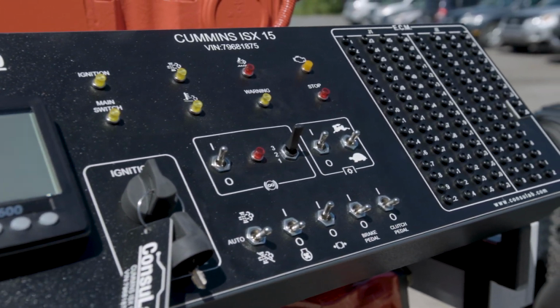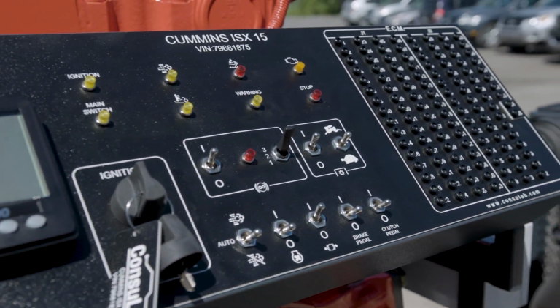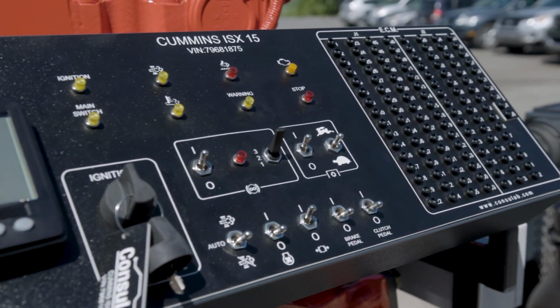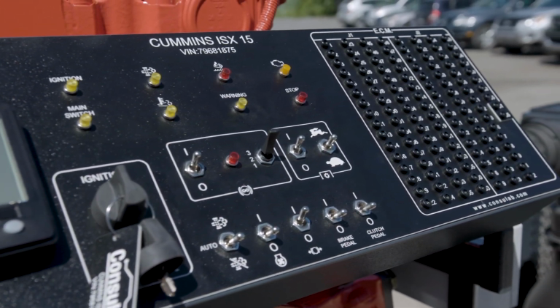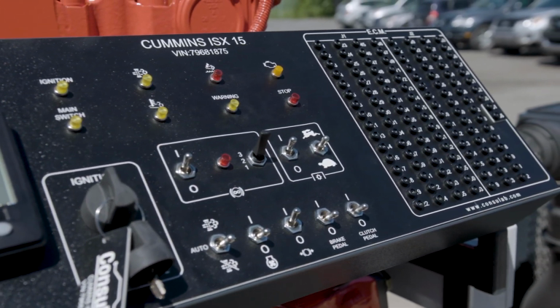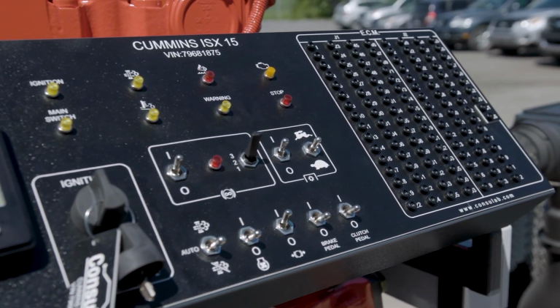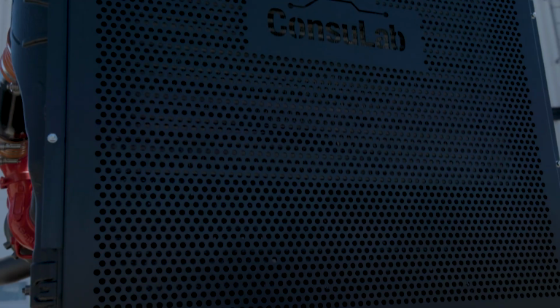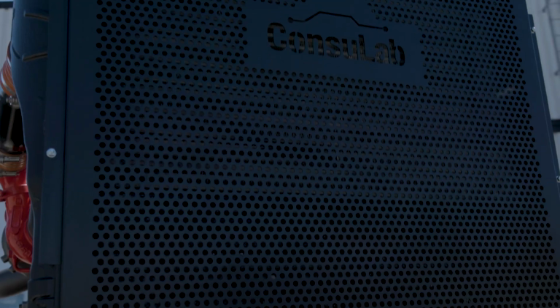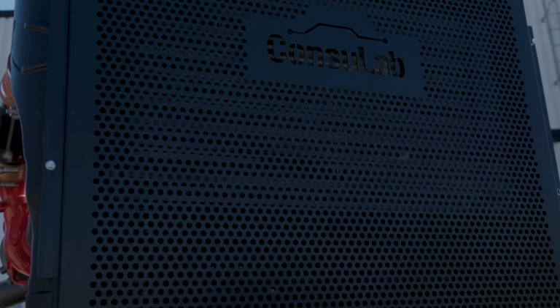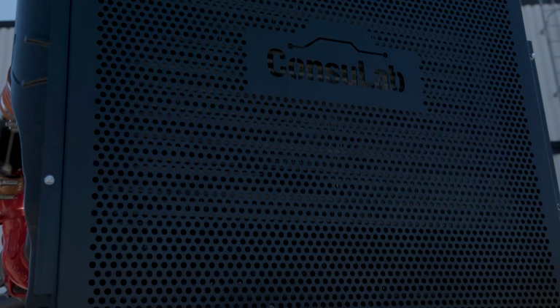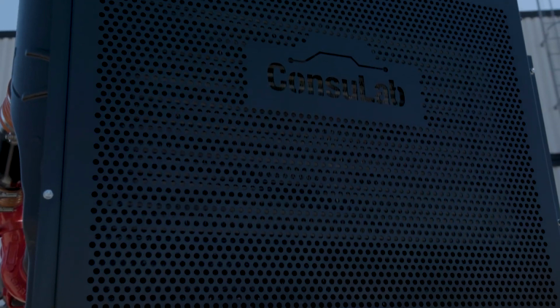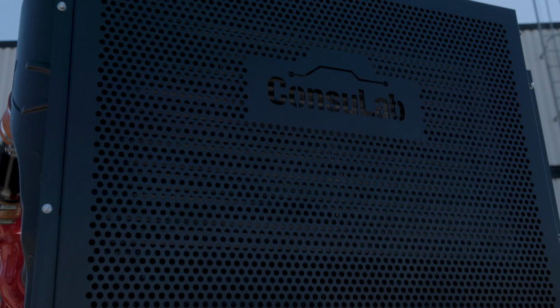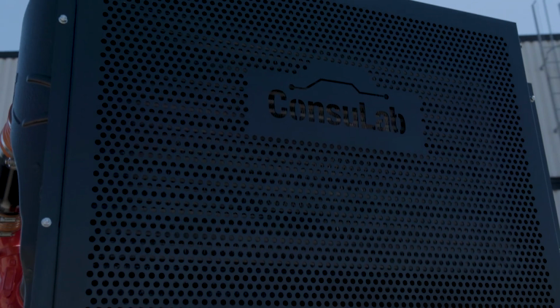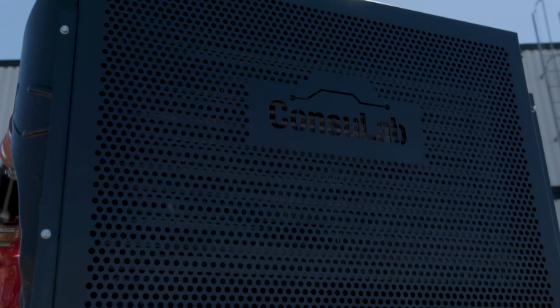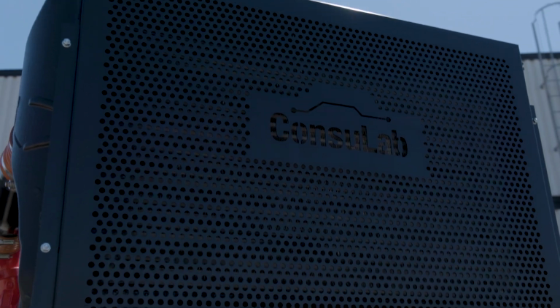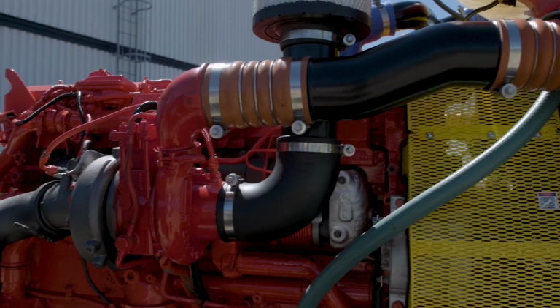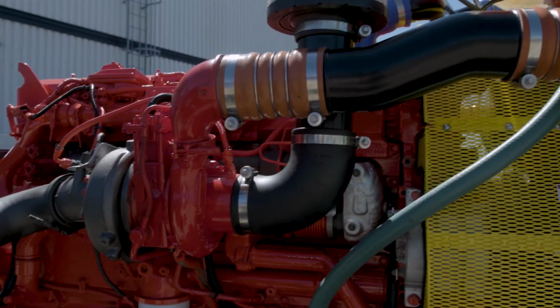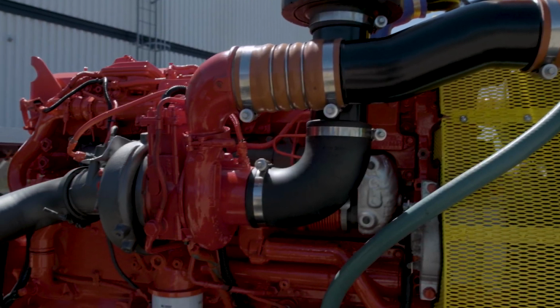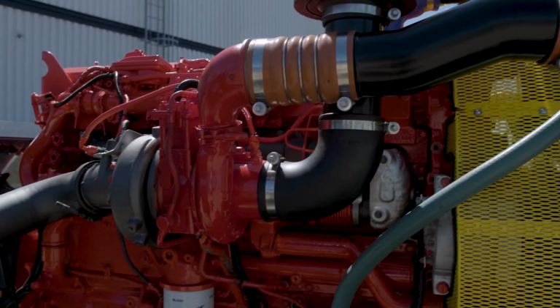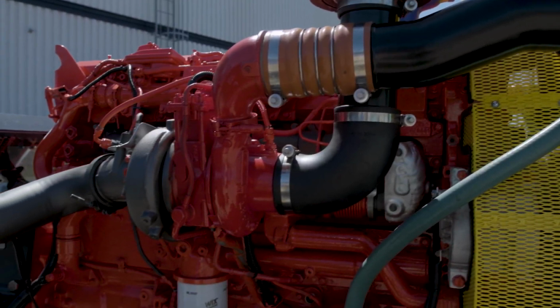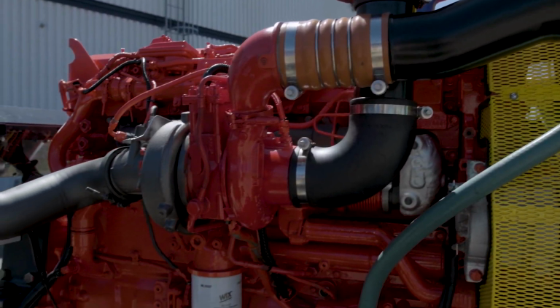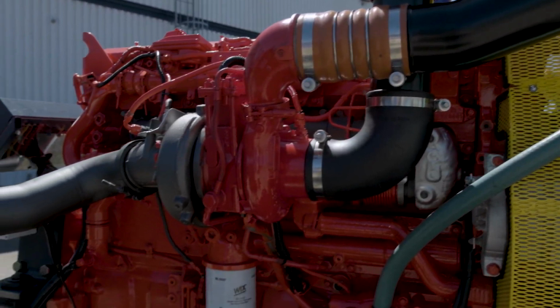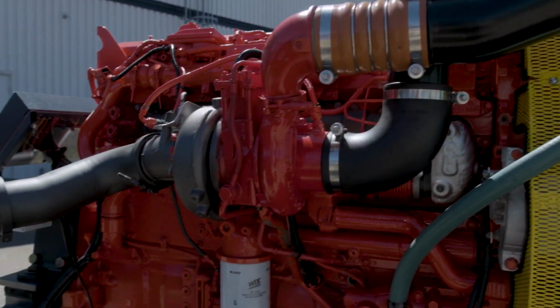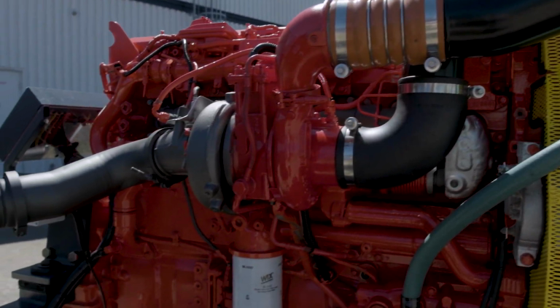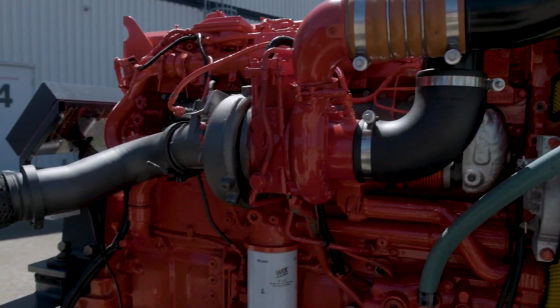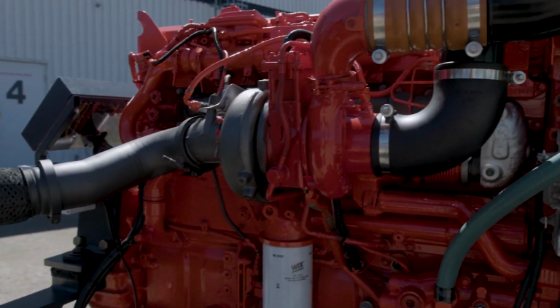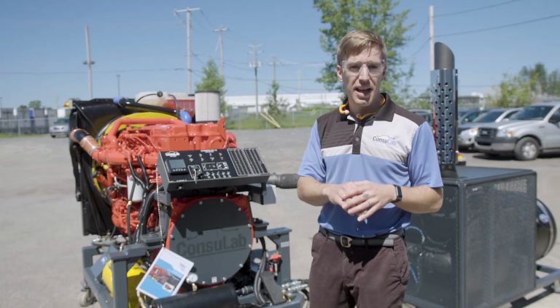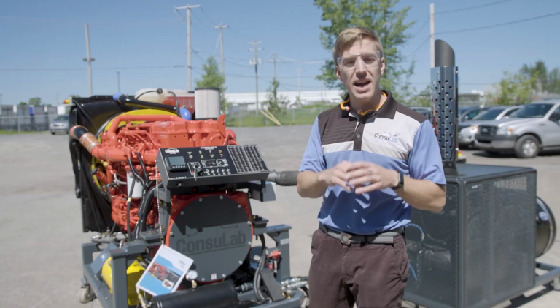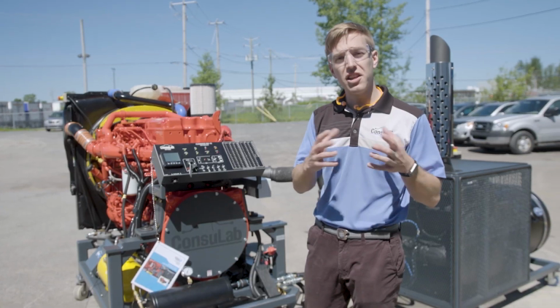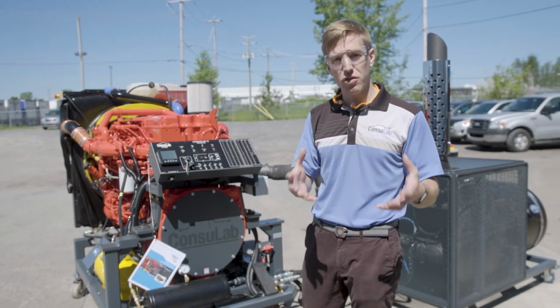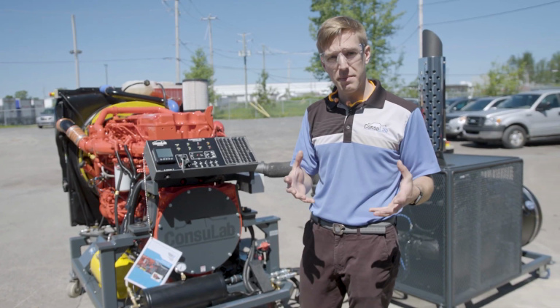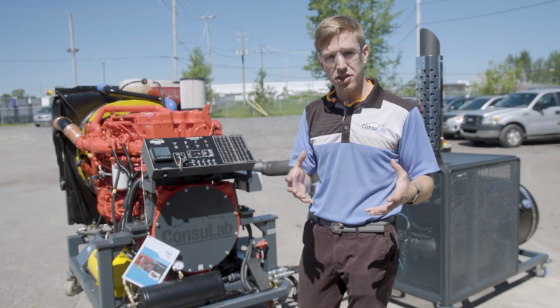We can do this for Cummins, Caterpillar, John Deere, Mercedes engines — anything you can imagine.